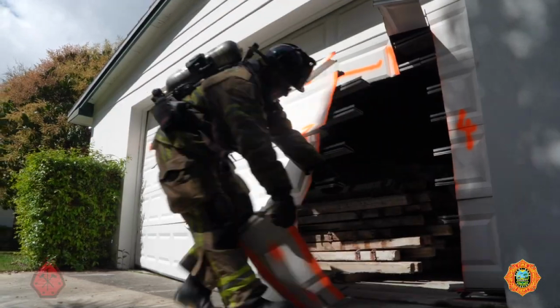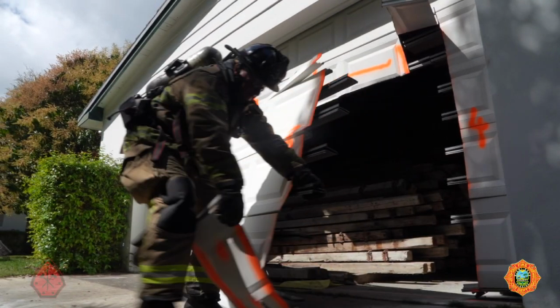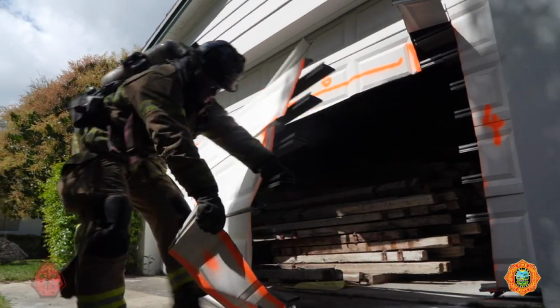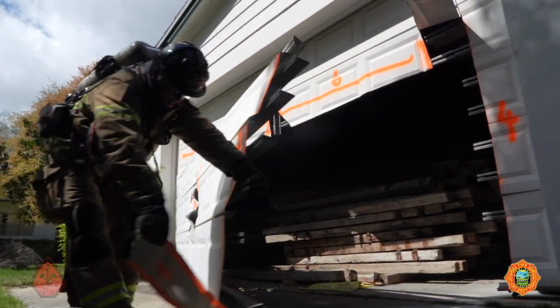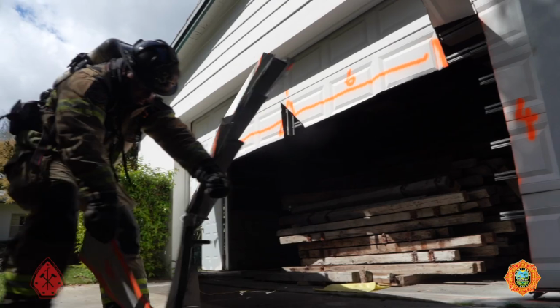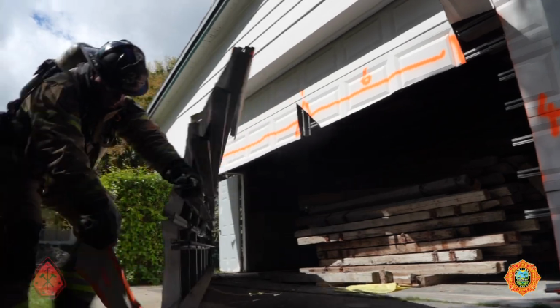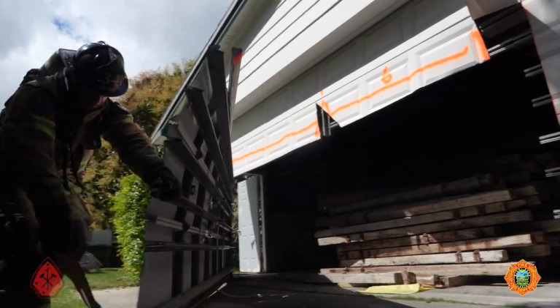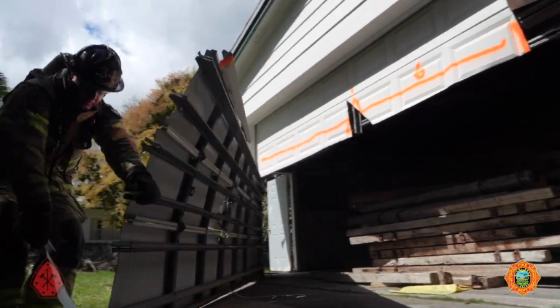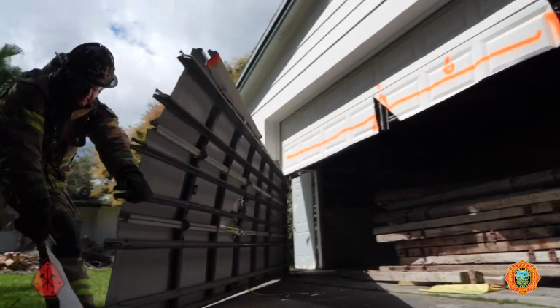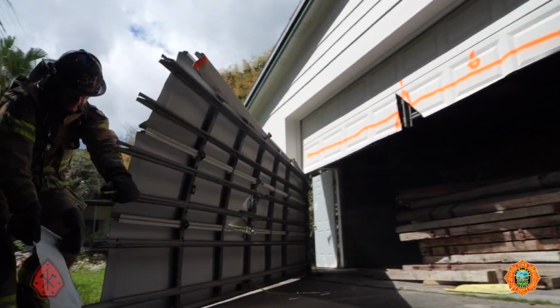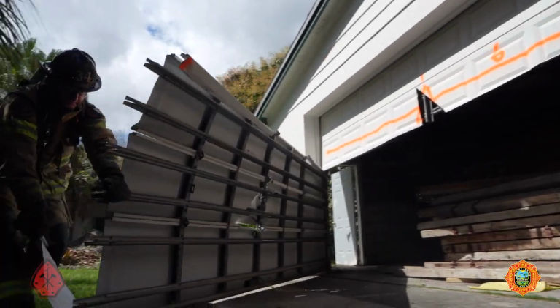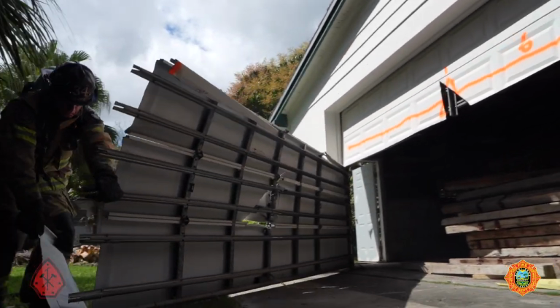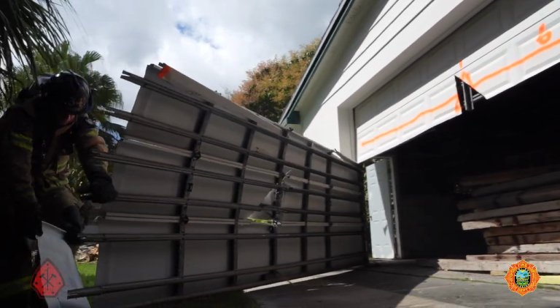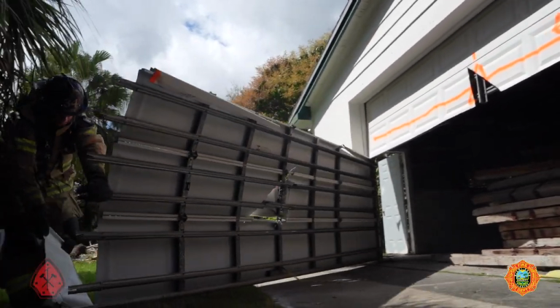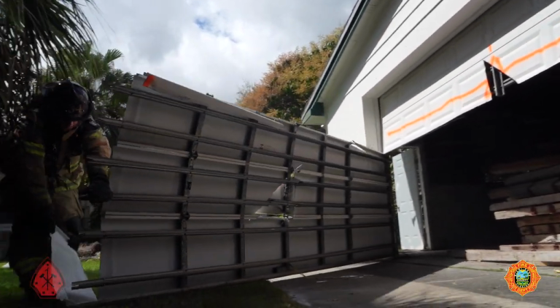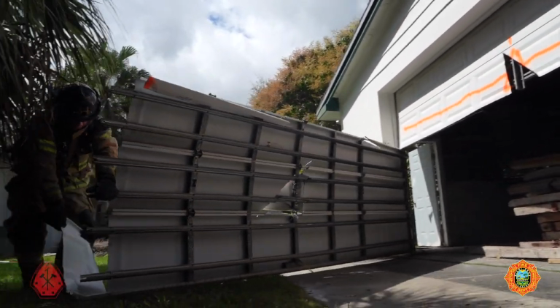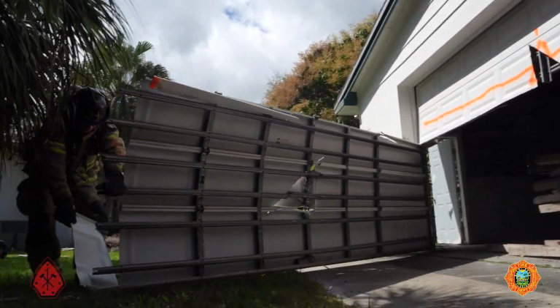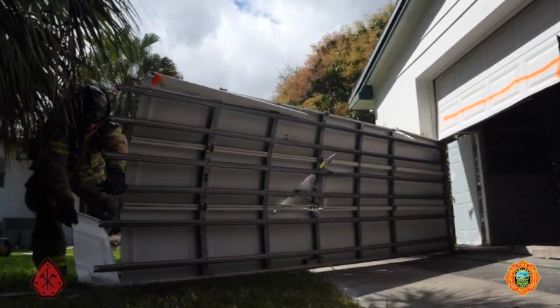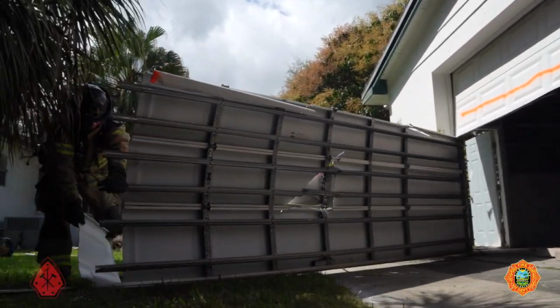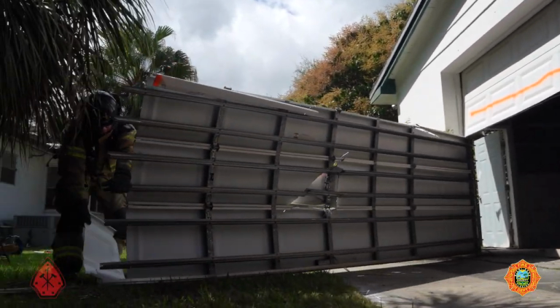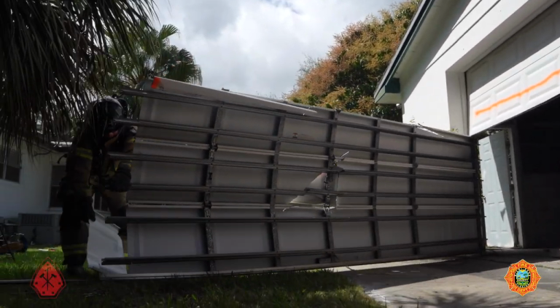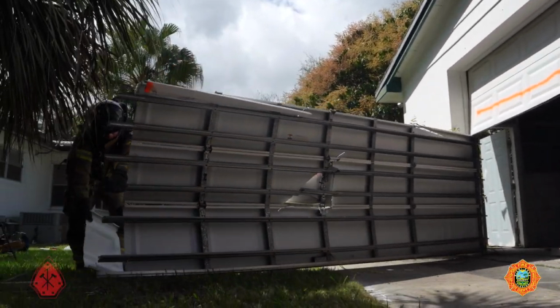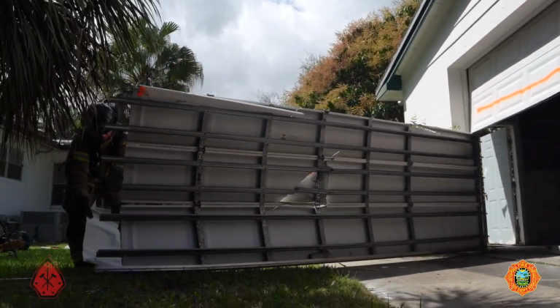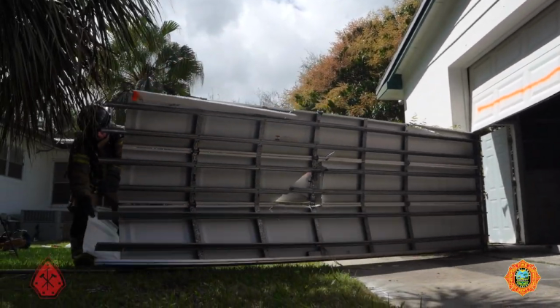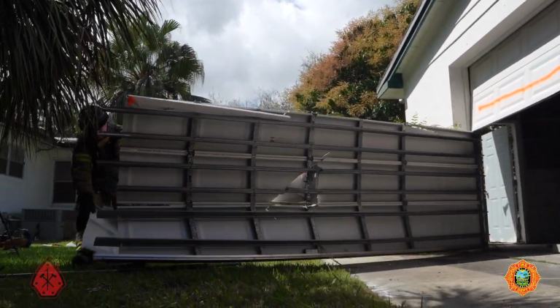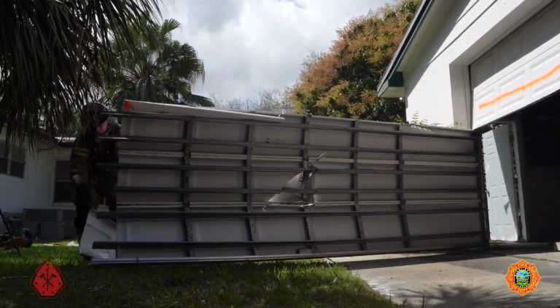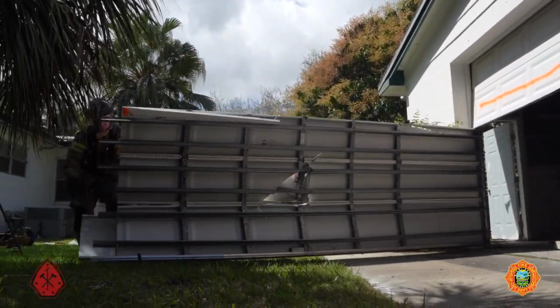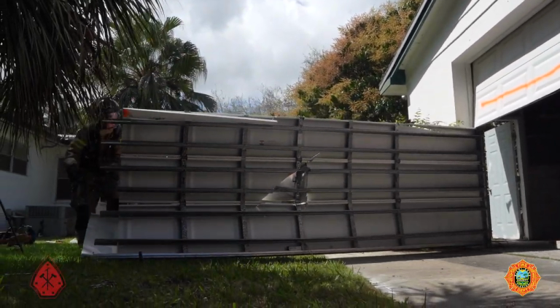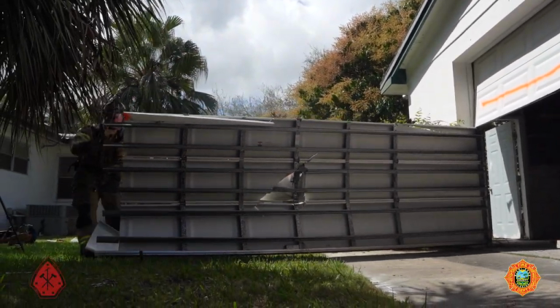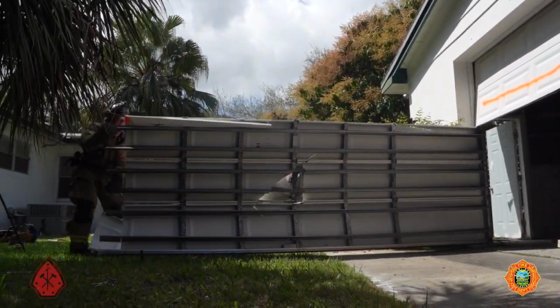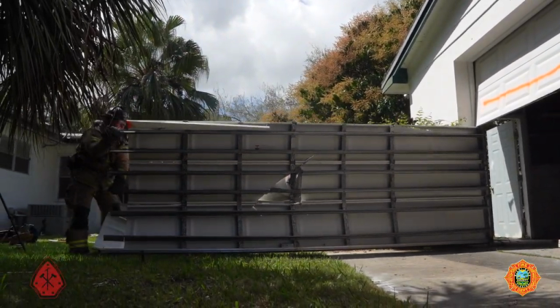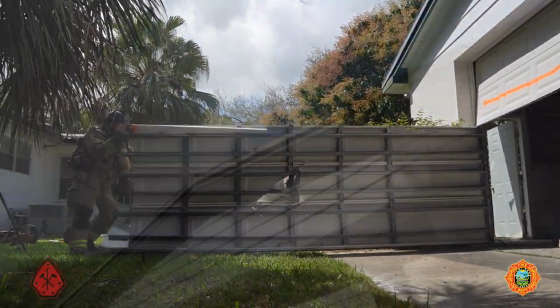Once that's all cut up and freed up, we can take the door and just peel it back — and that's where the barn door comes from.